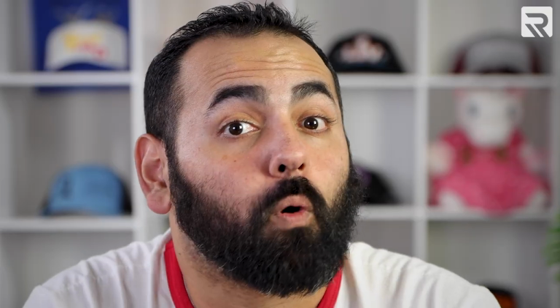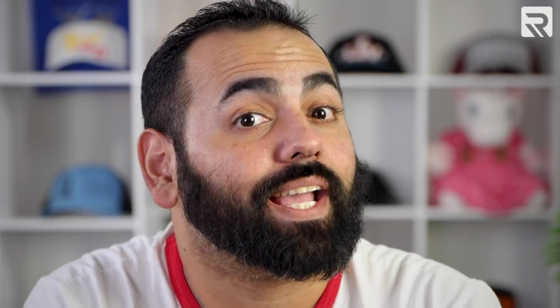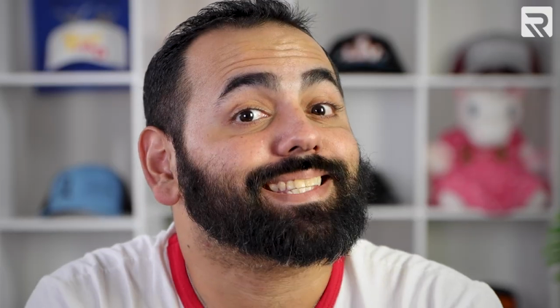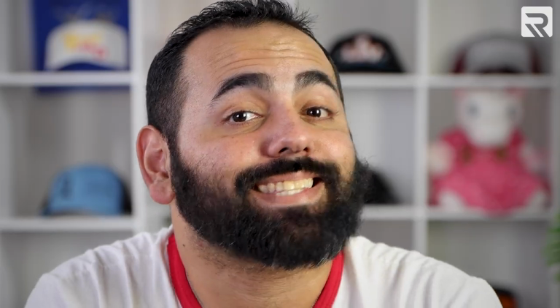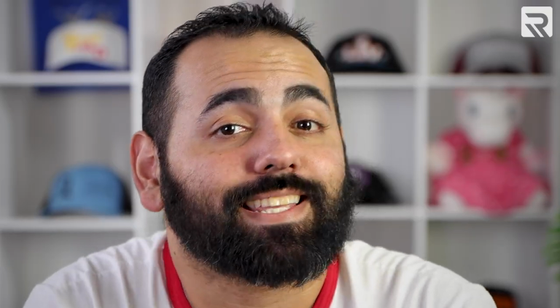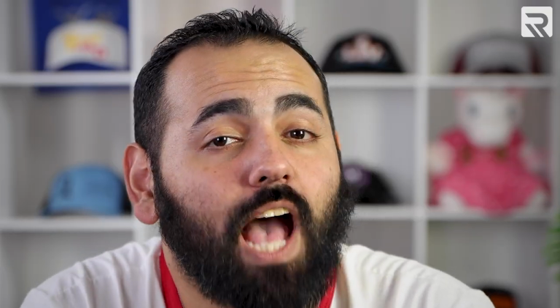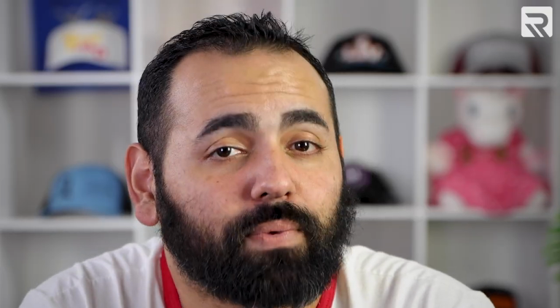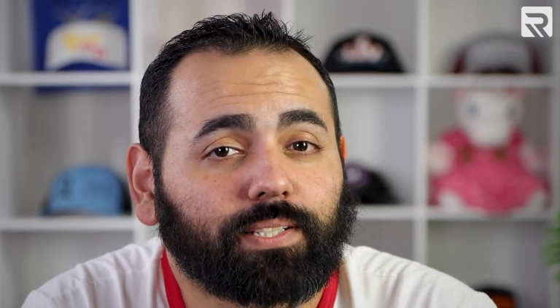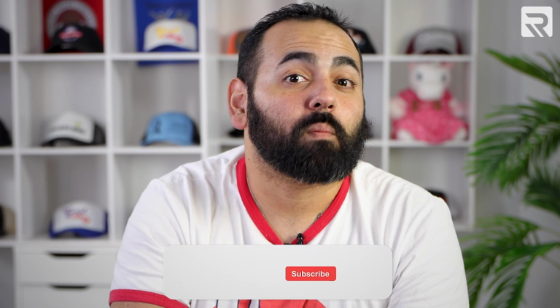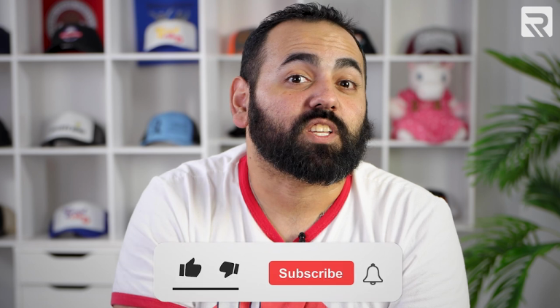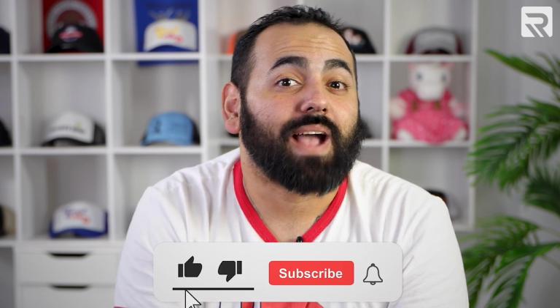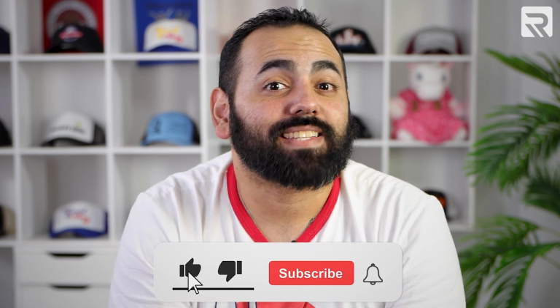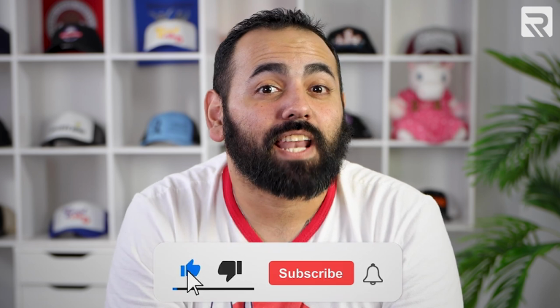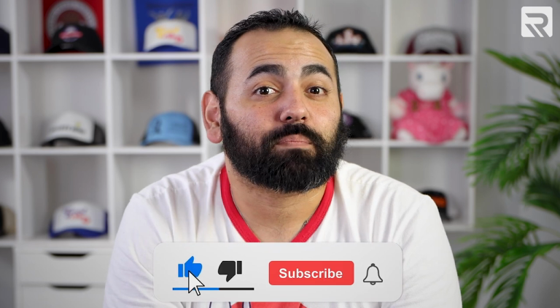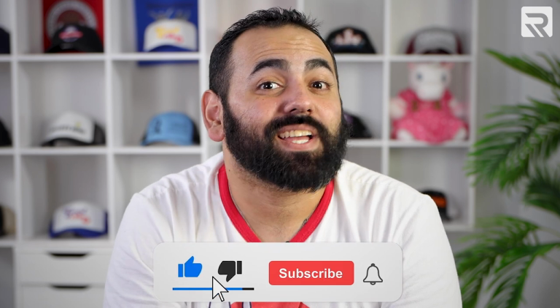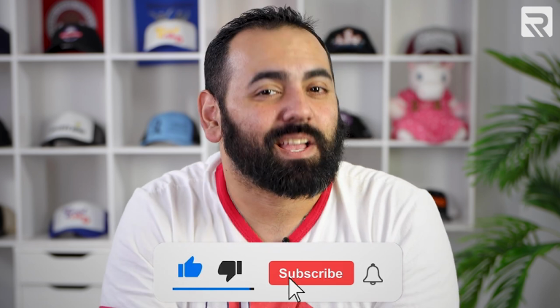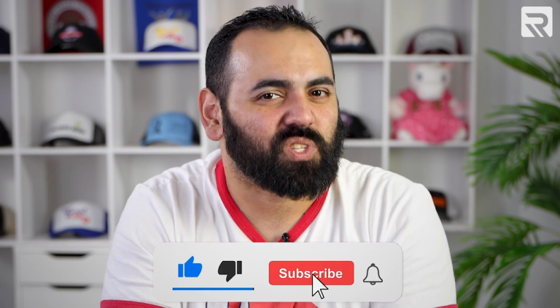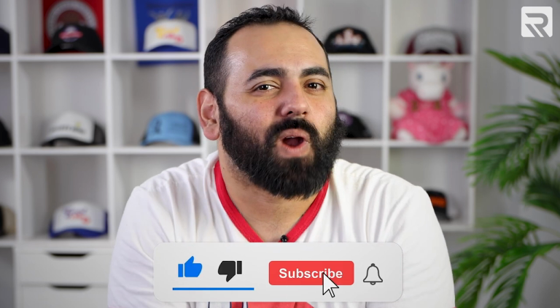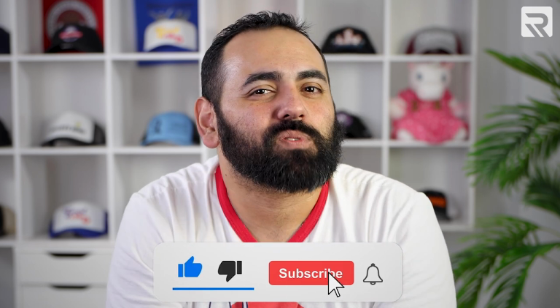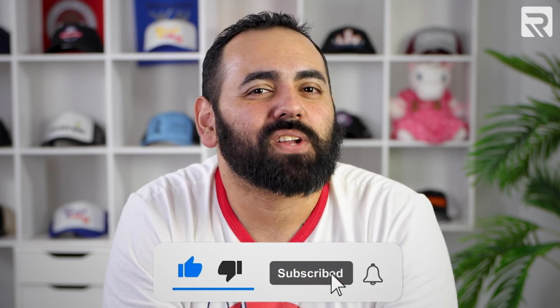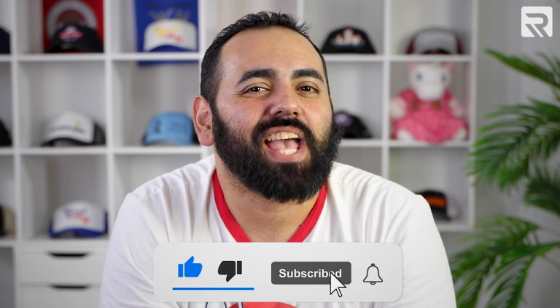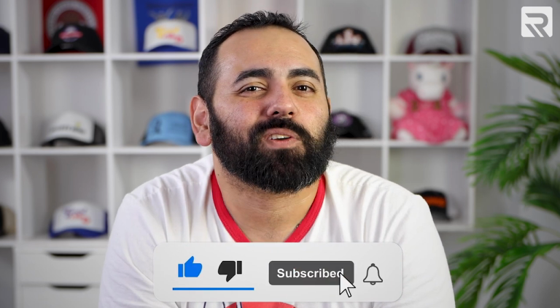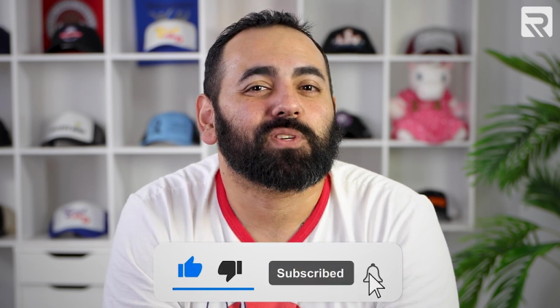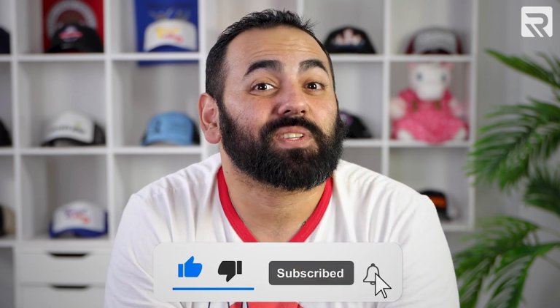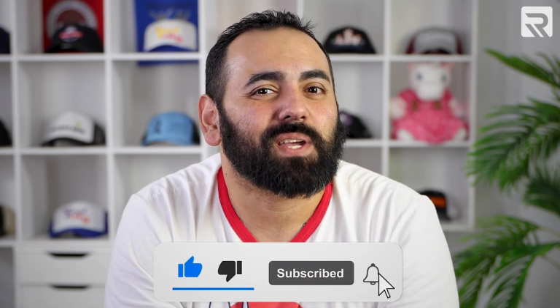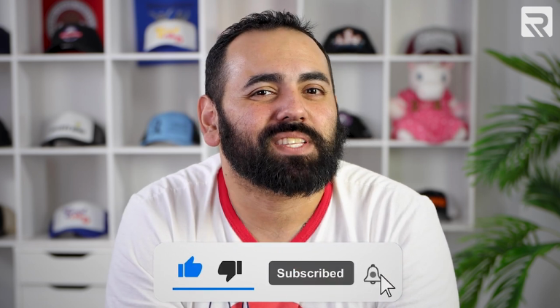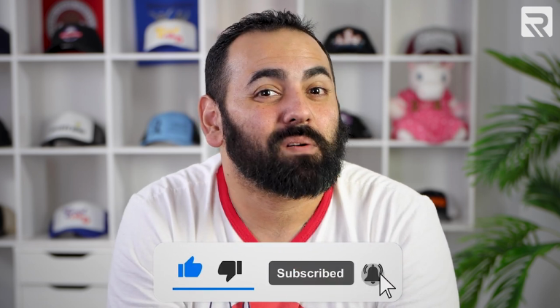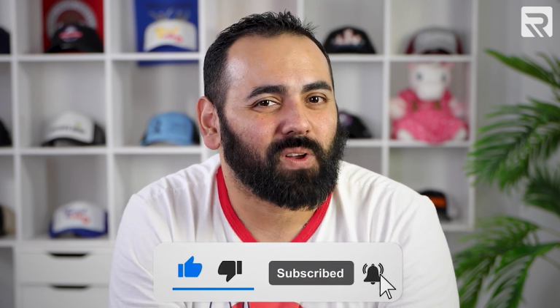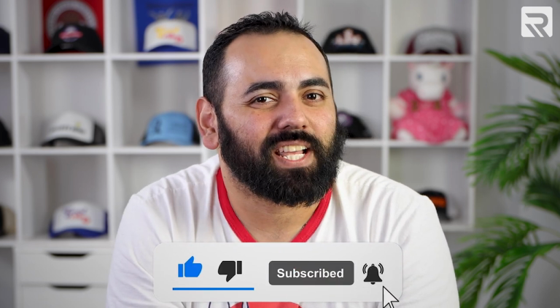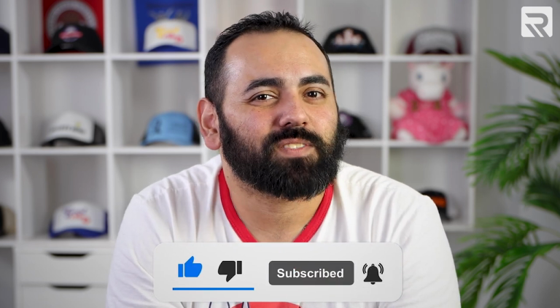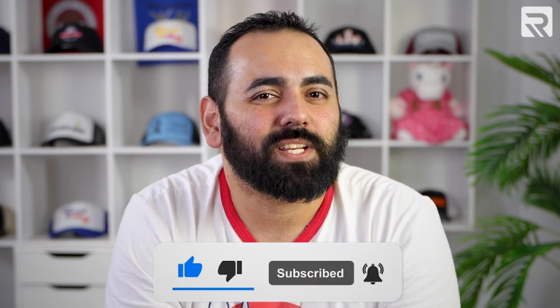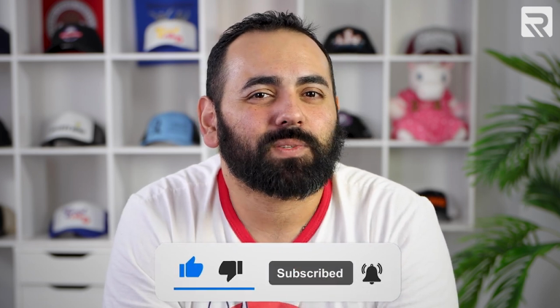Before we get into today's topic, remember to smash that like button and subscribe to our channel so you can stay up to date with our latest videos.